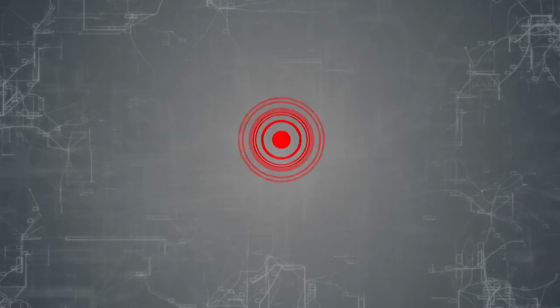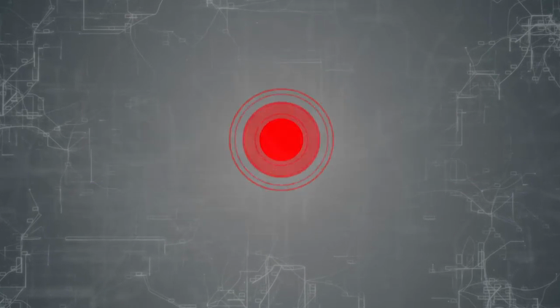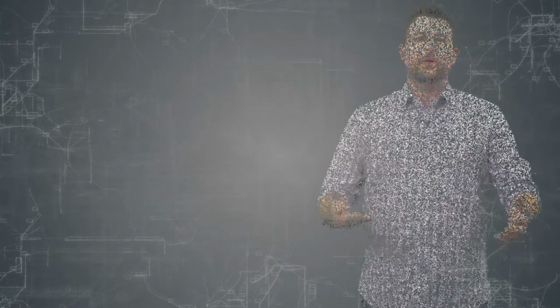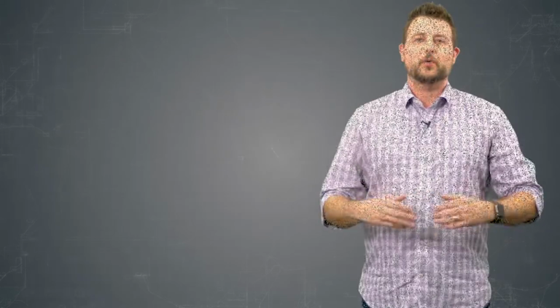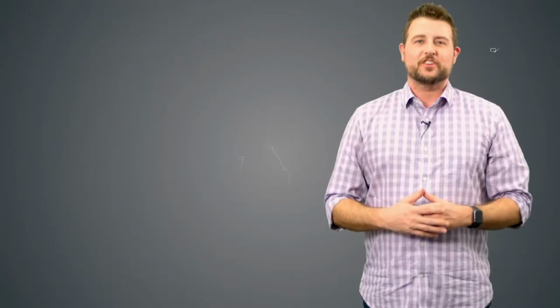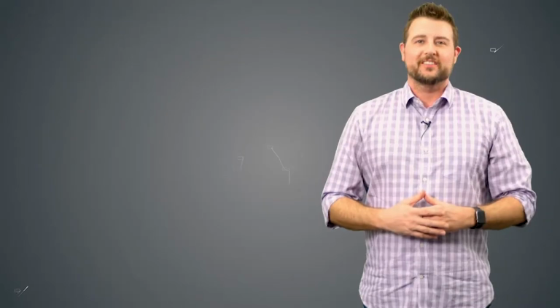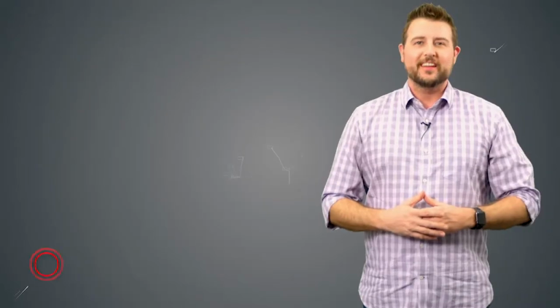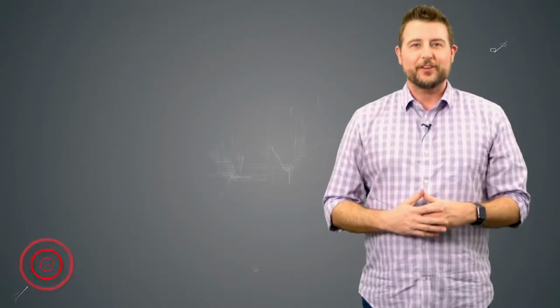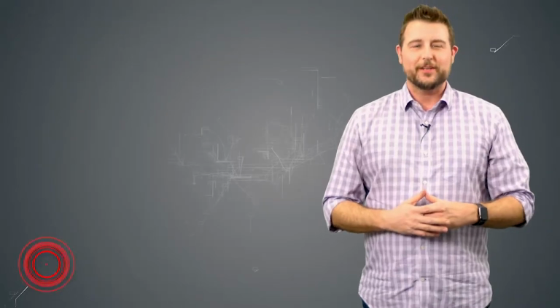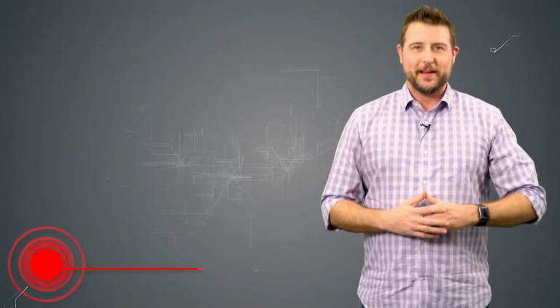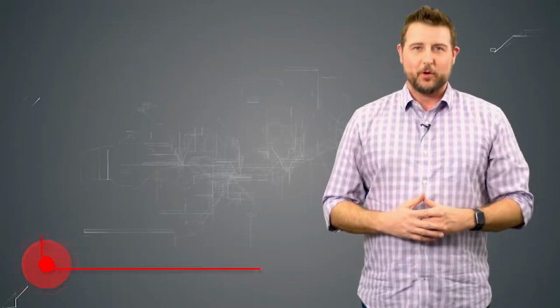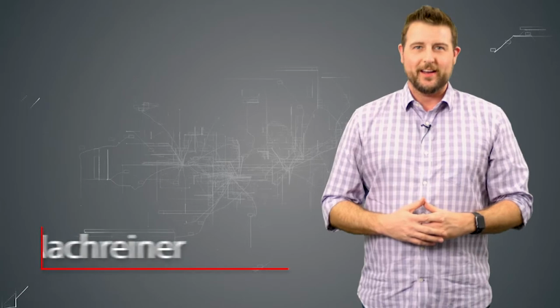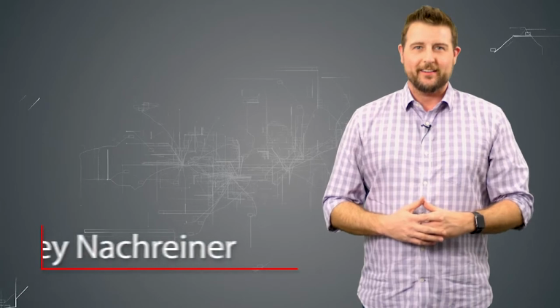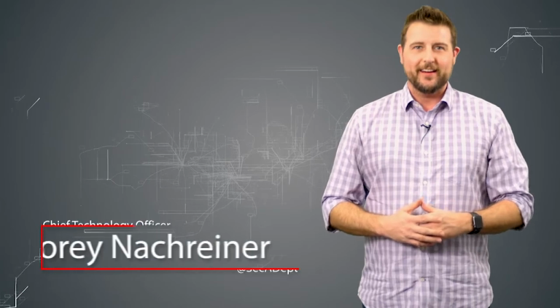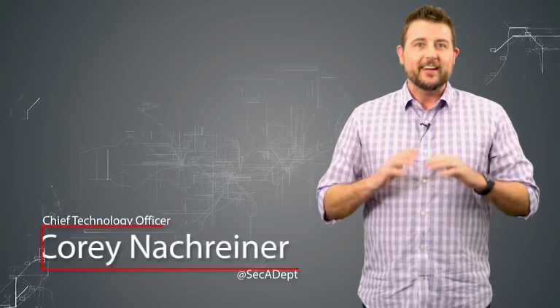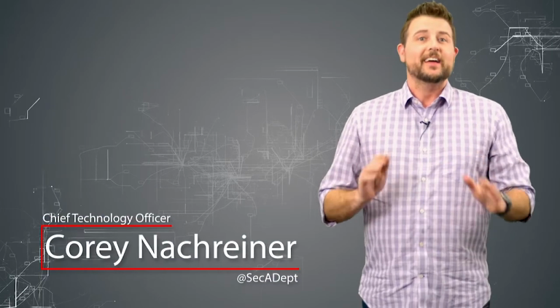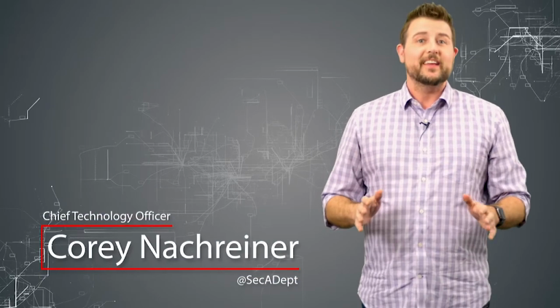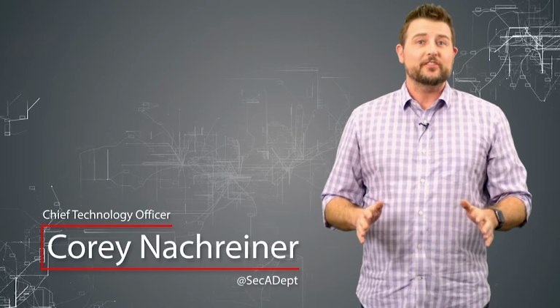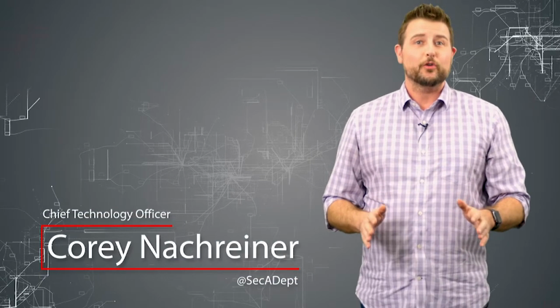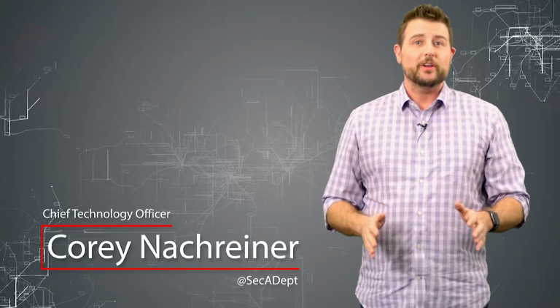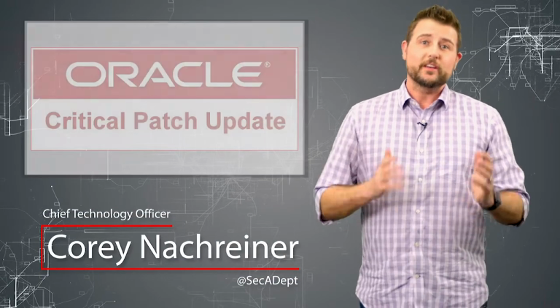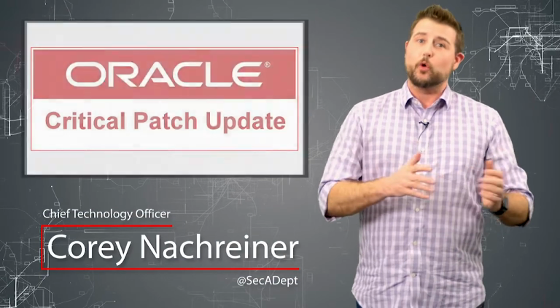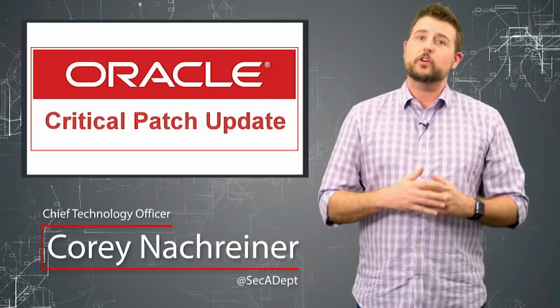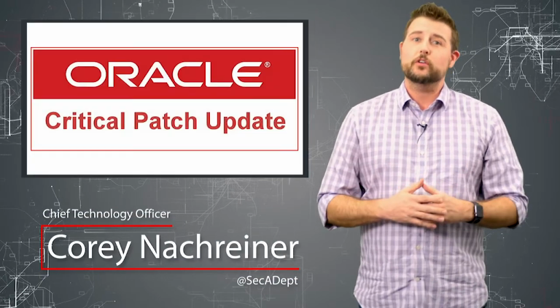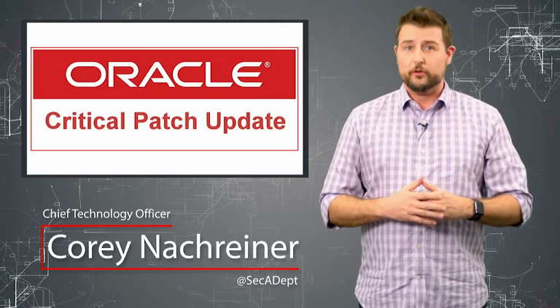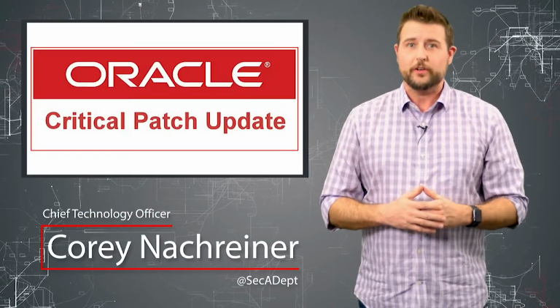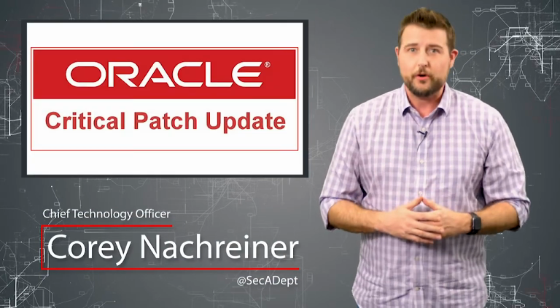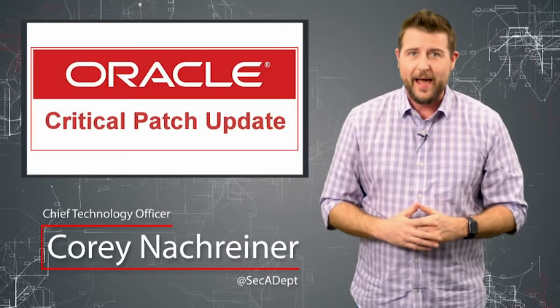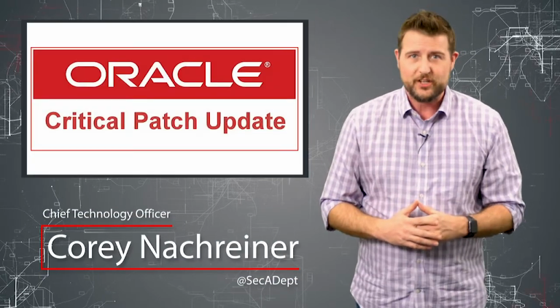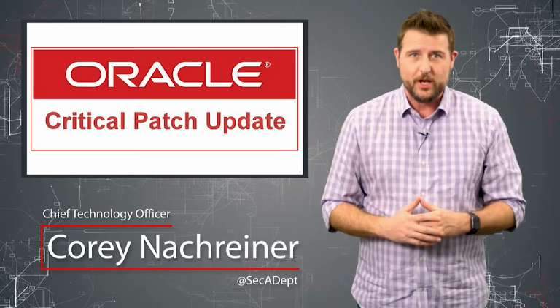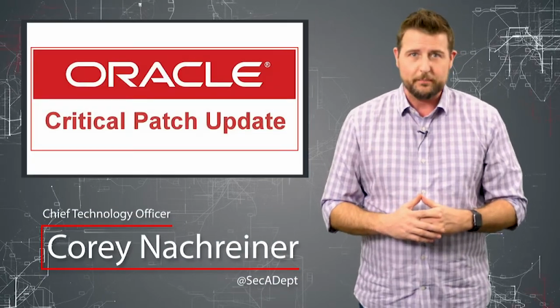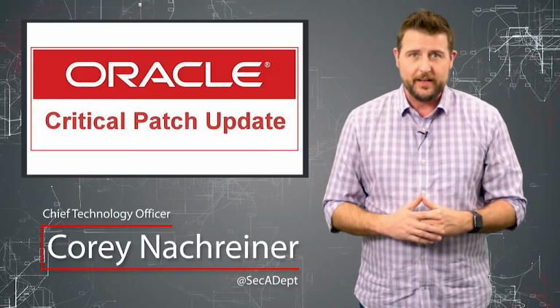Welcome to WatchGuard's Daily Security Byte, I'm Cory Knottgriner. Today's story is Oracle's critical patch update.